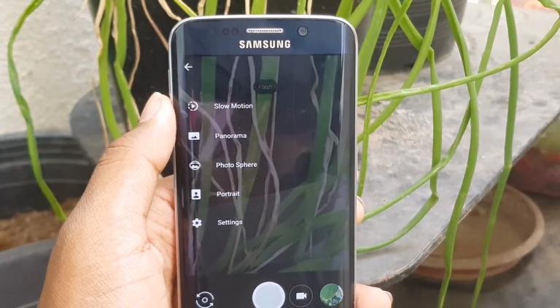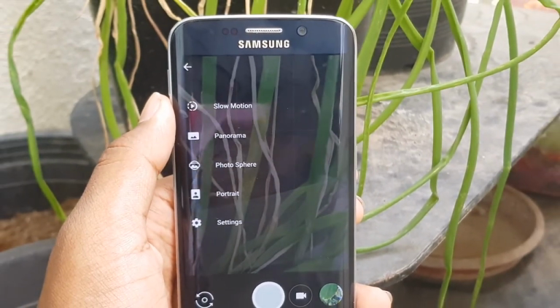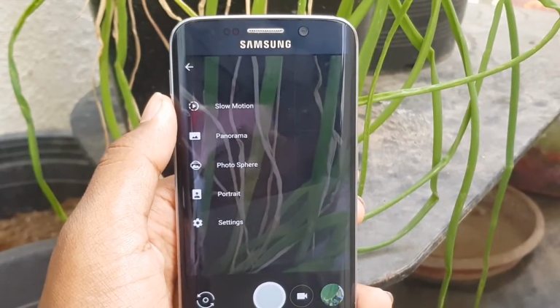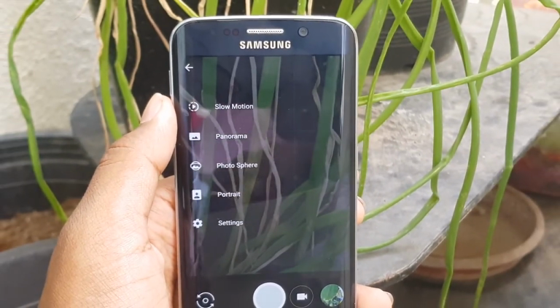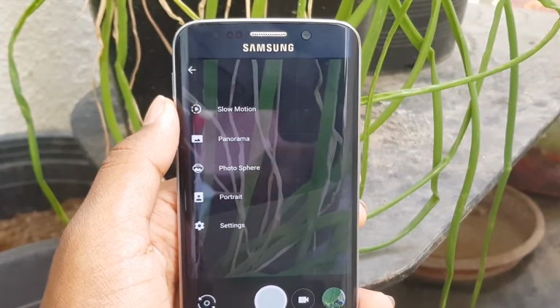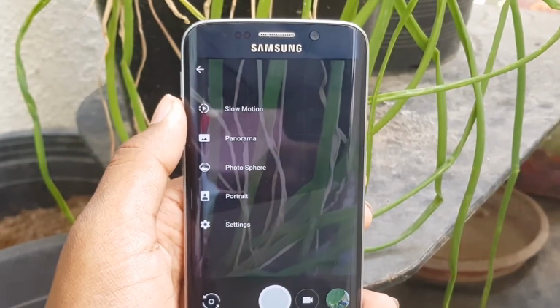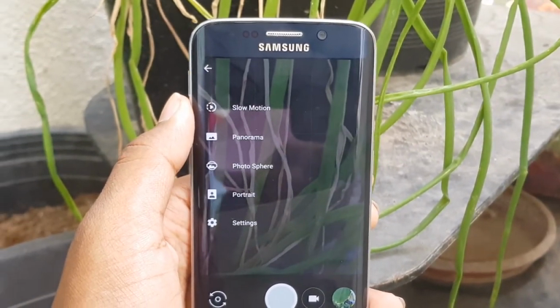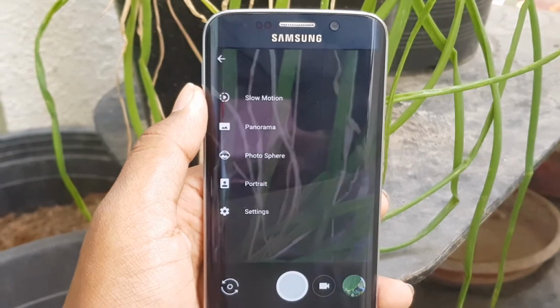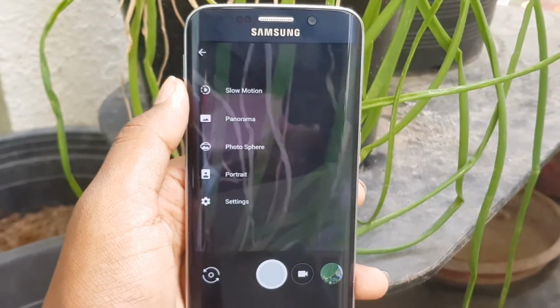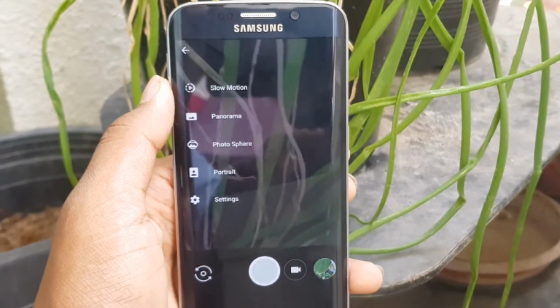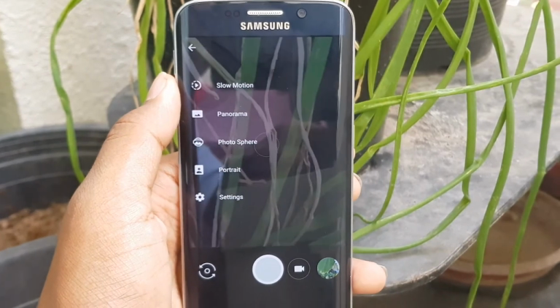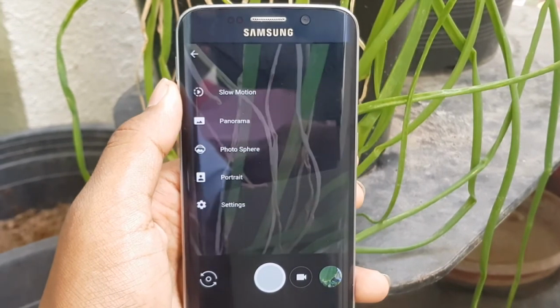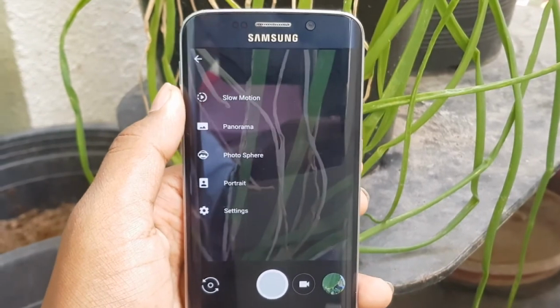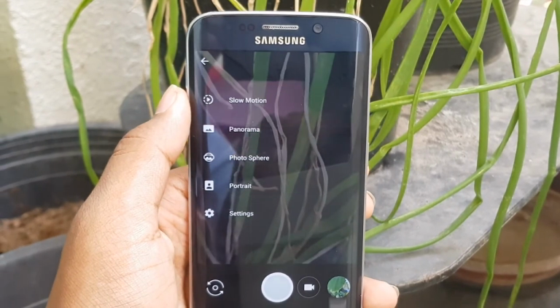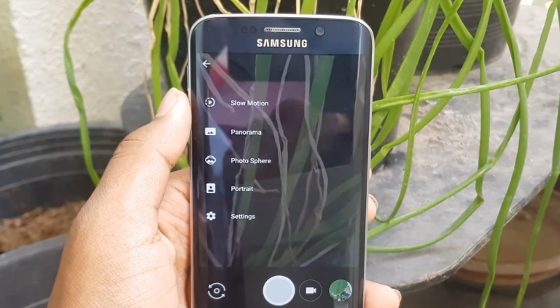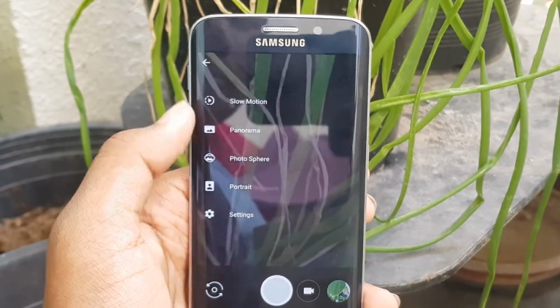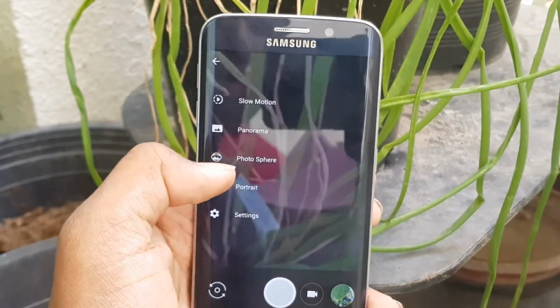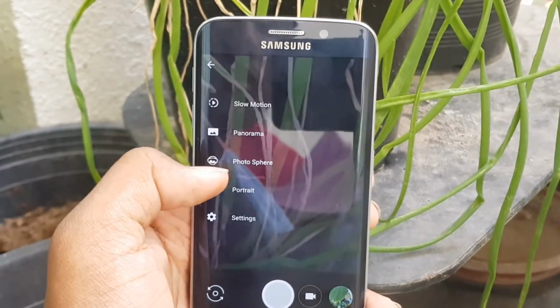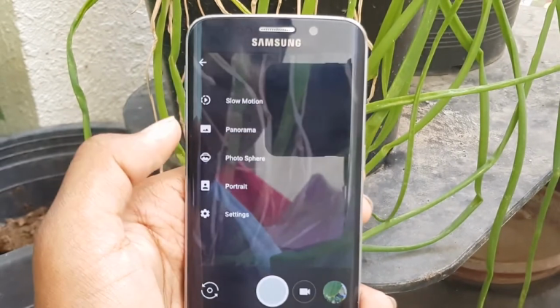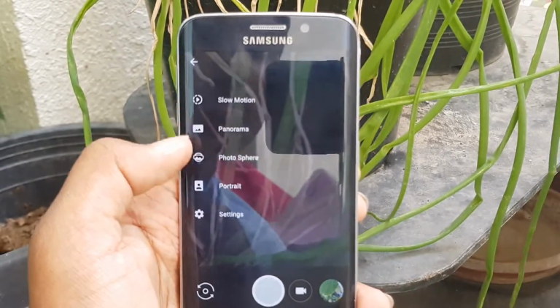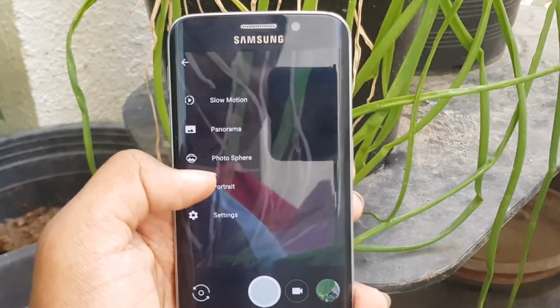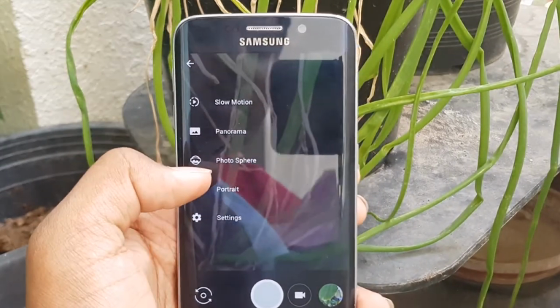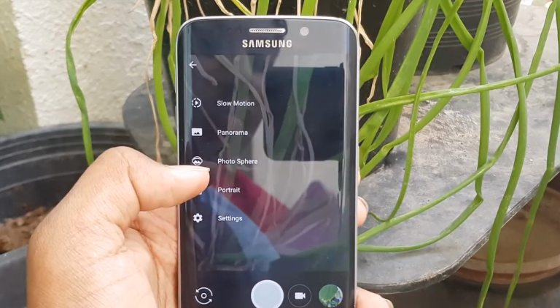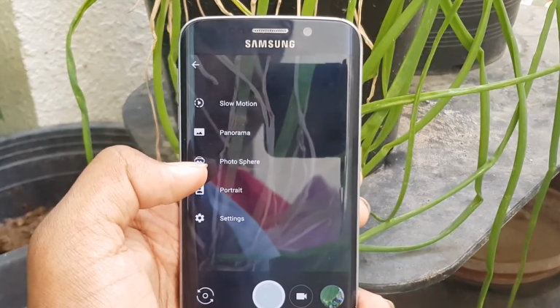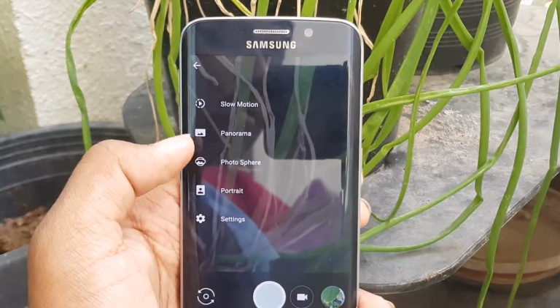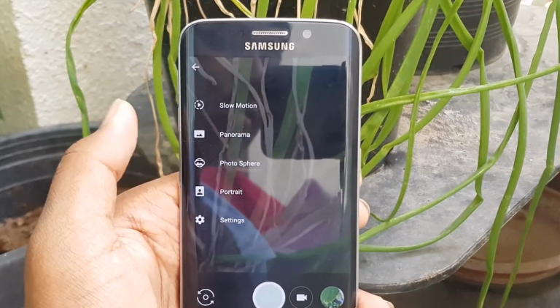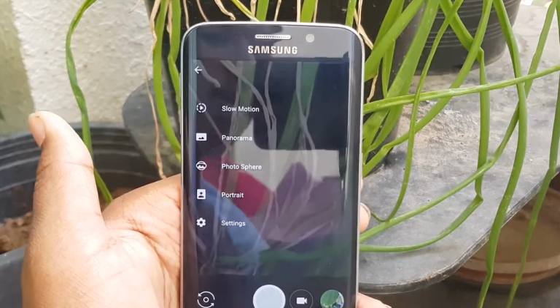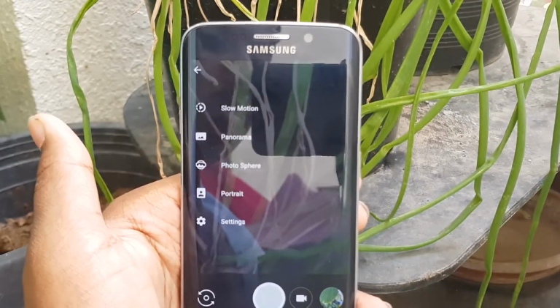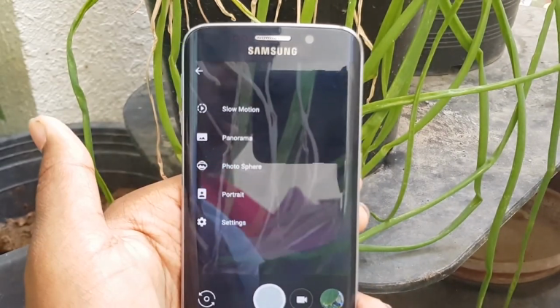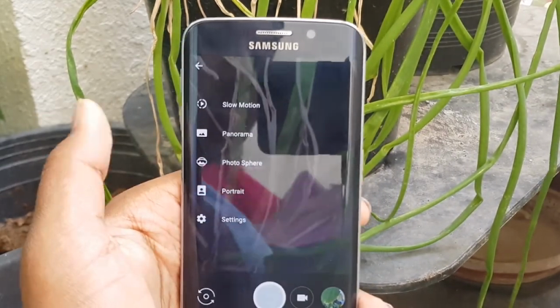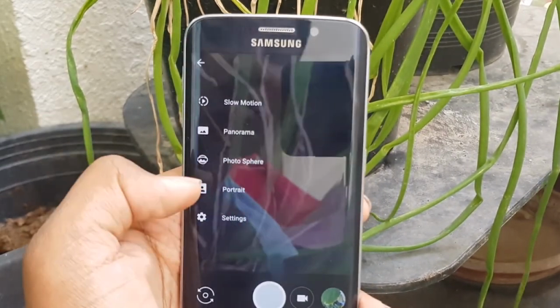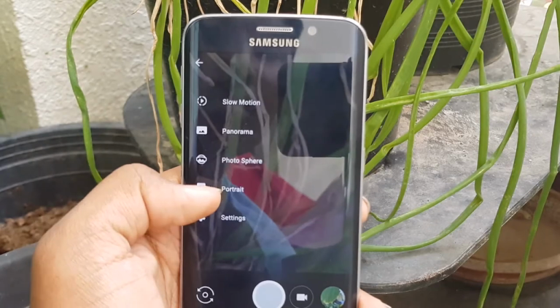To take portrait photos, slide over to the right and select Portrait. You can take portrait selfies as well as portrait photos.